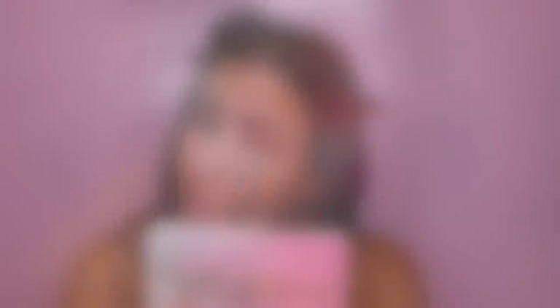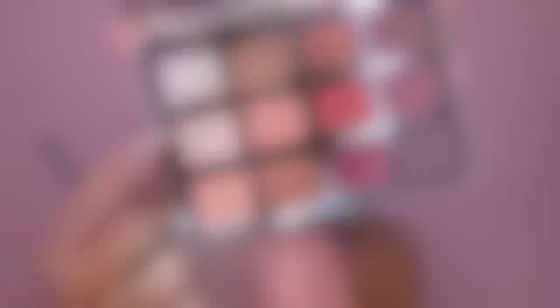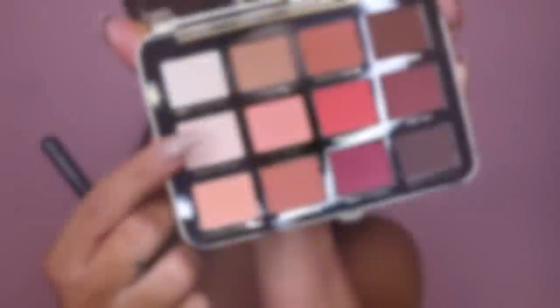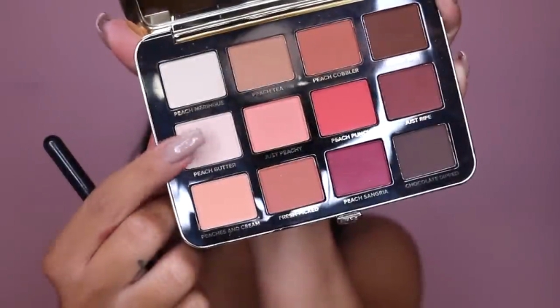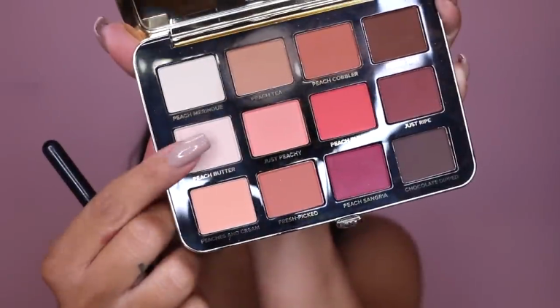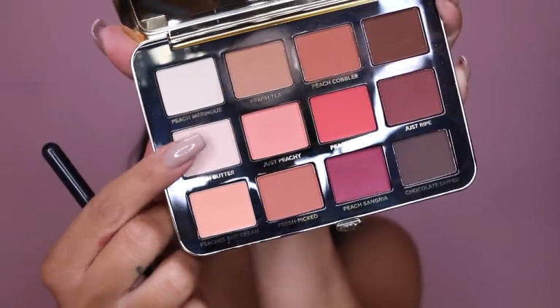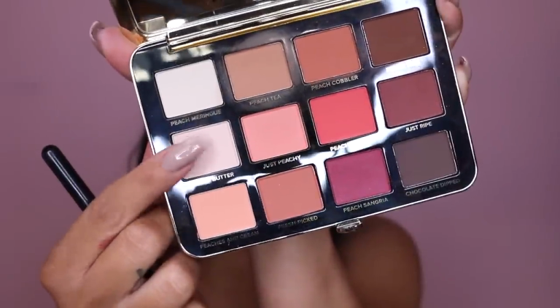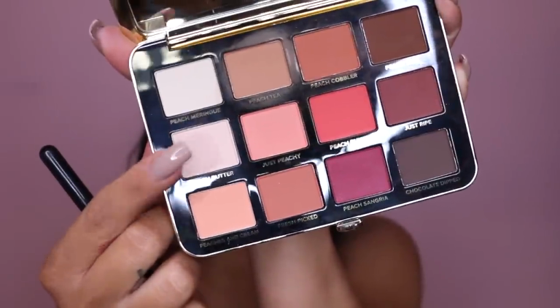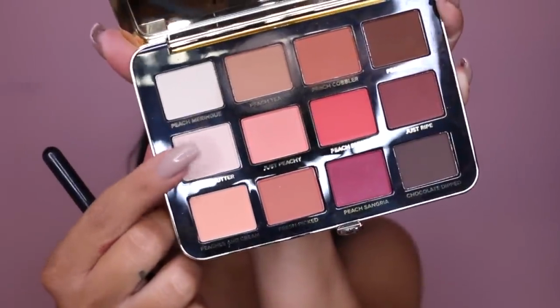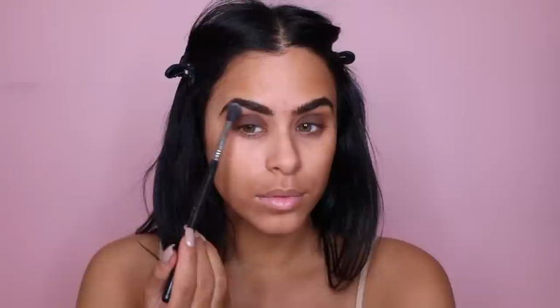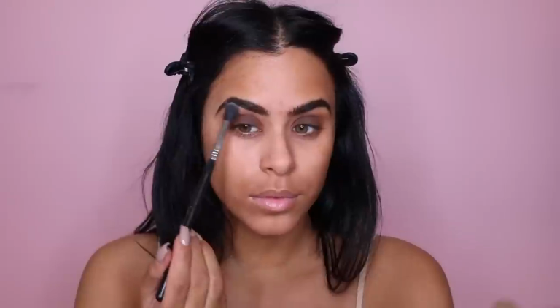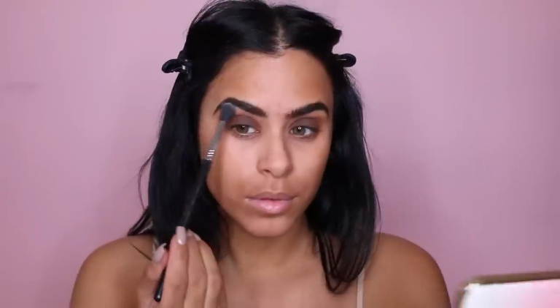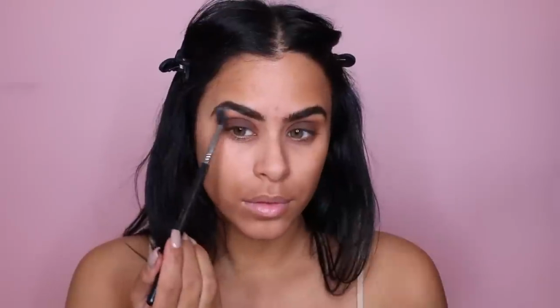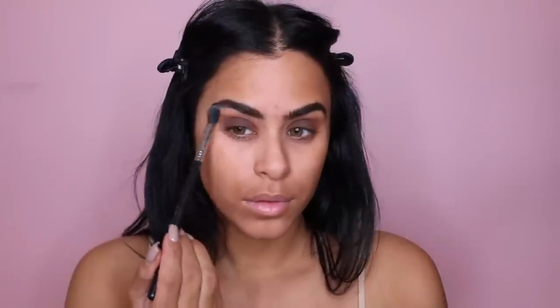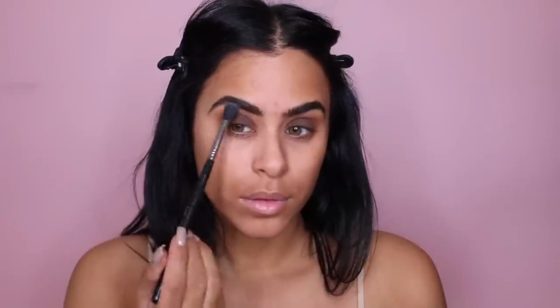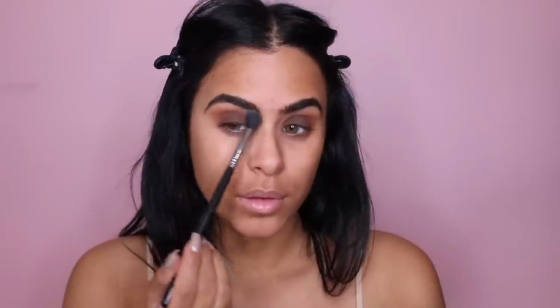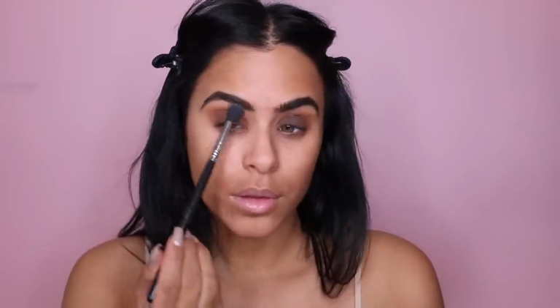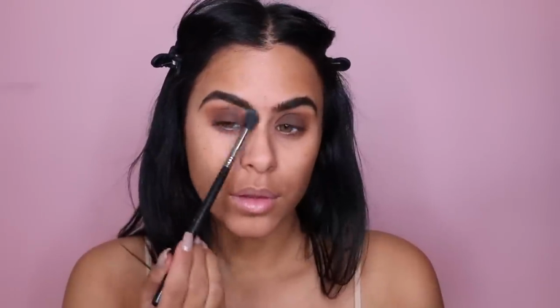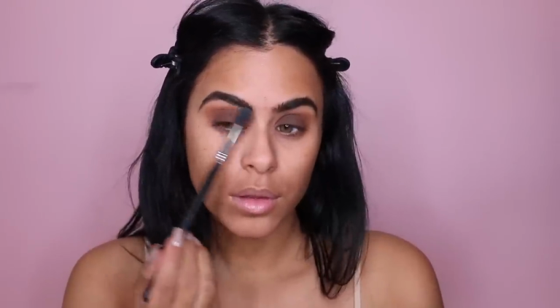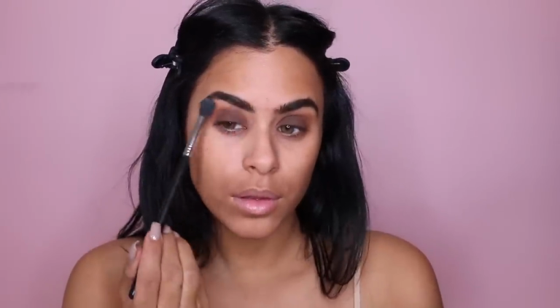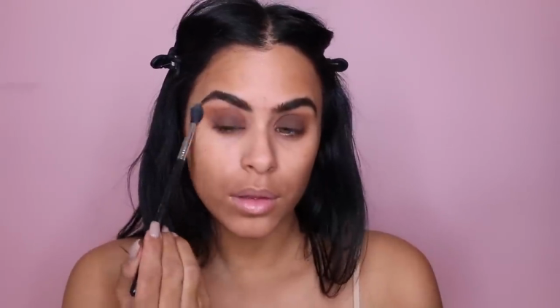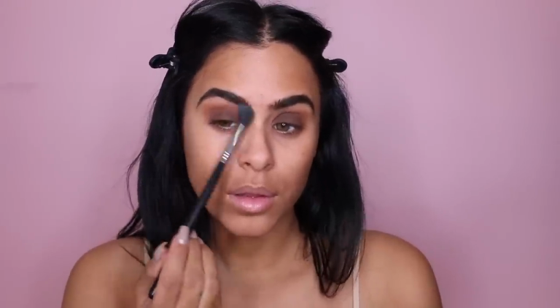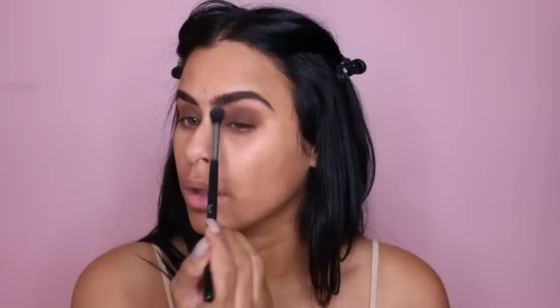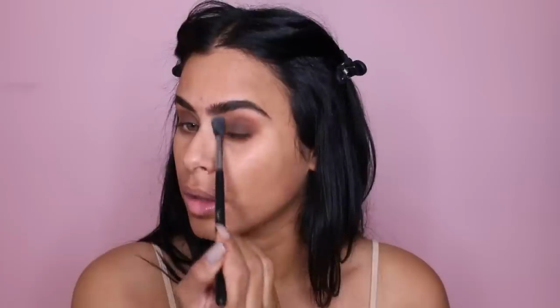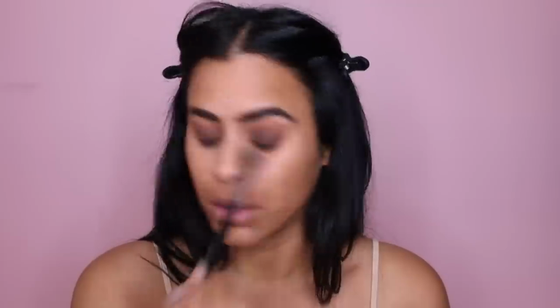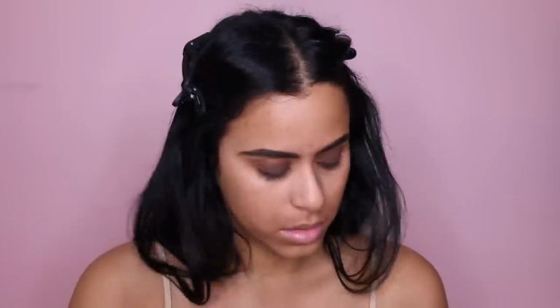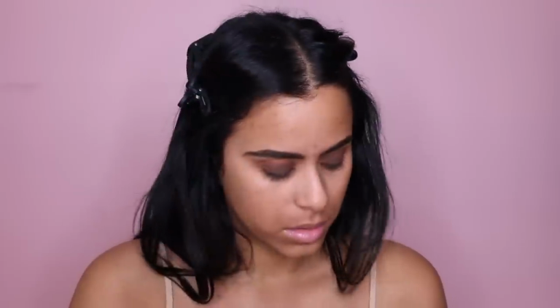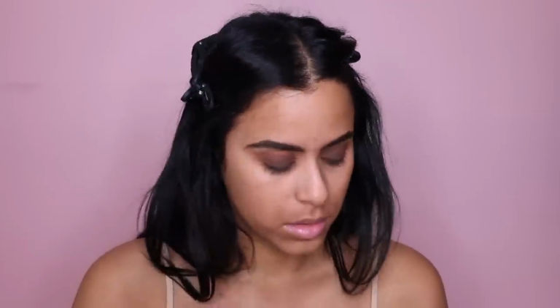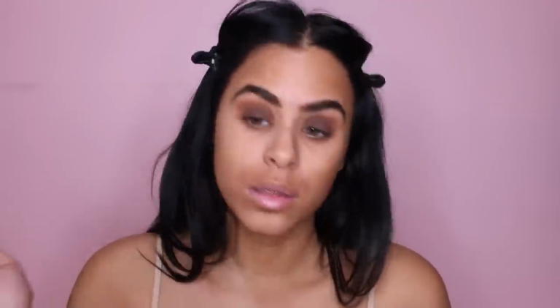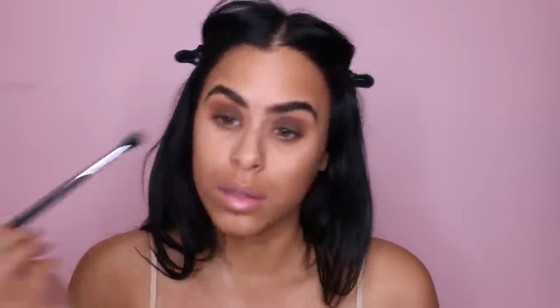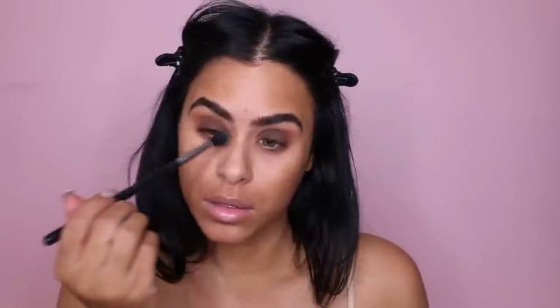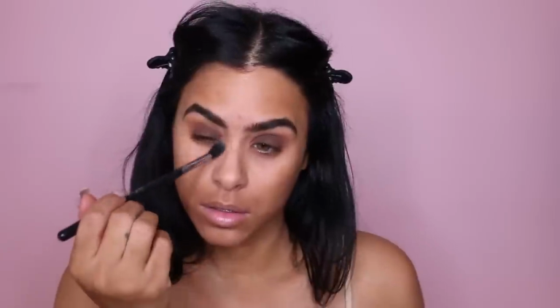And of course don't forget to highlight underneath your brows. I'm using that light shade right there and I love highlighting with a matte color.